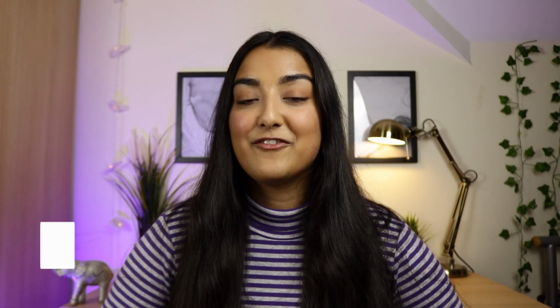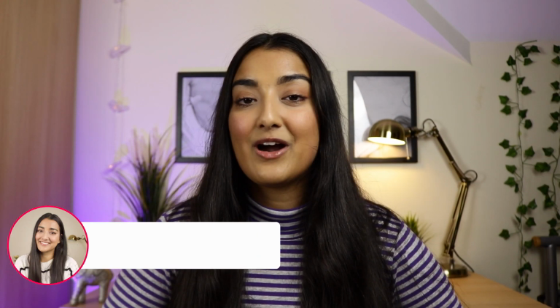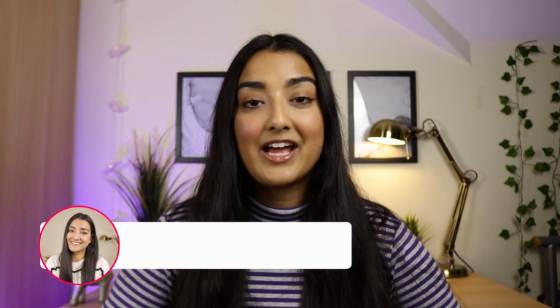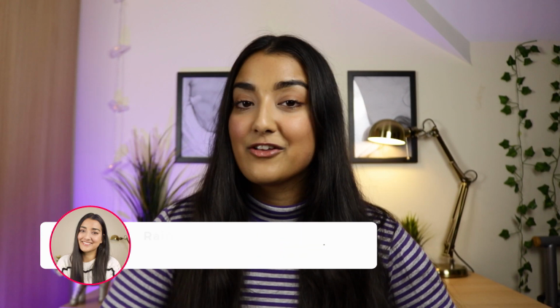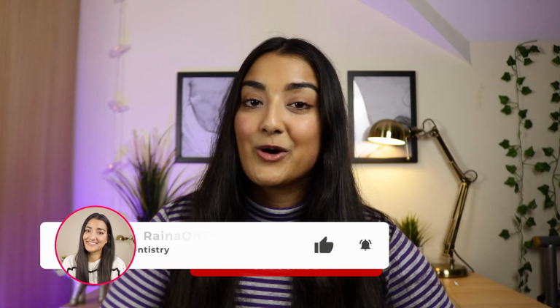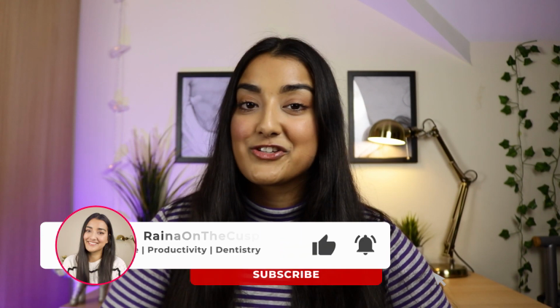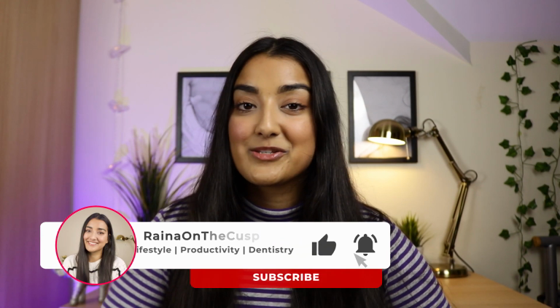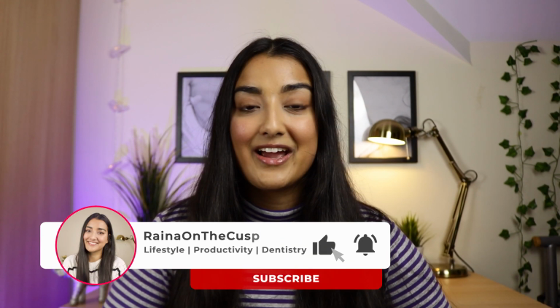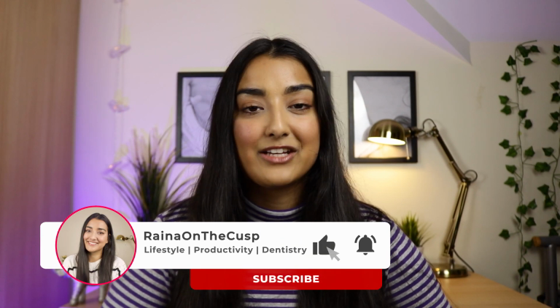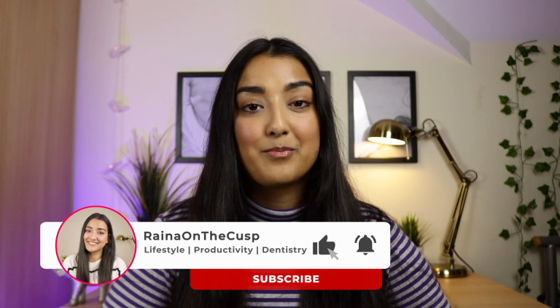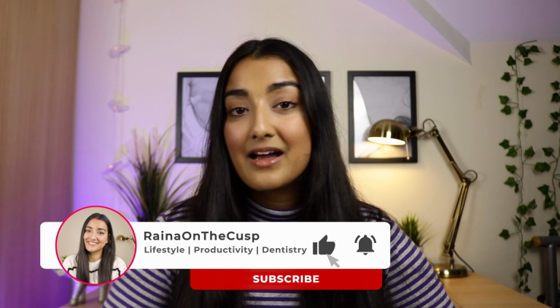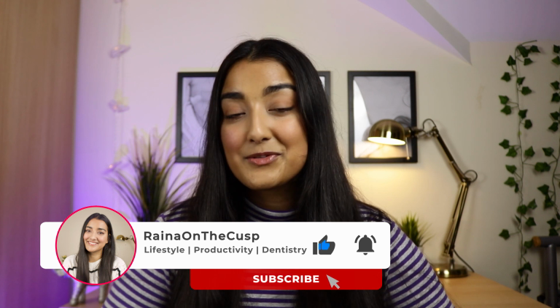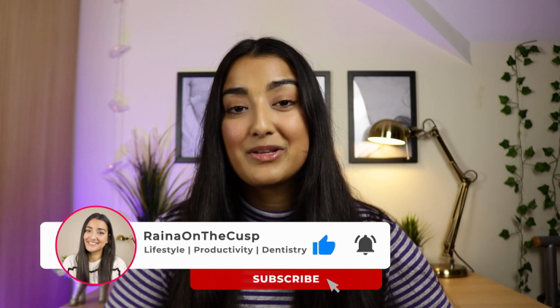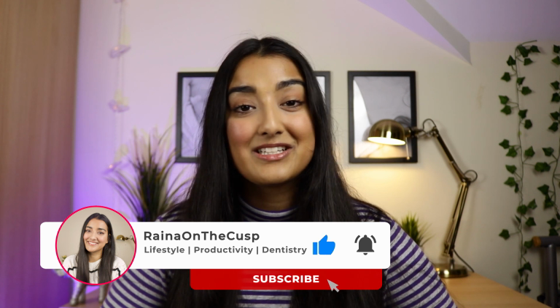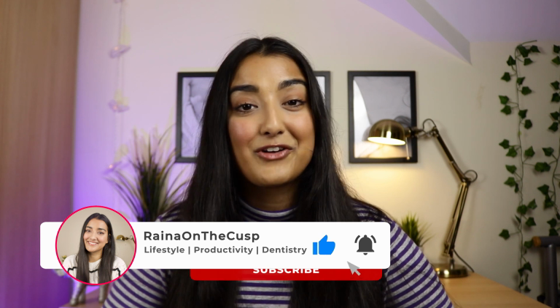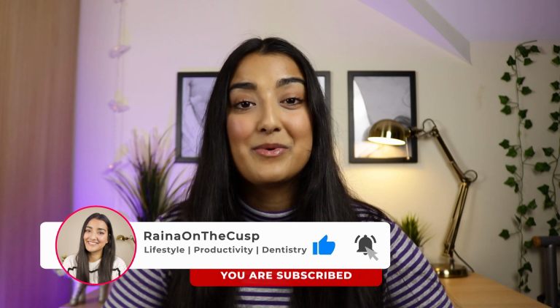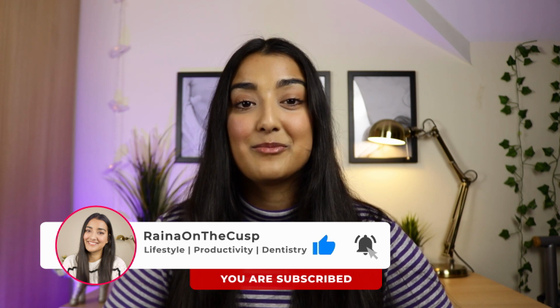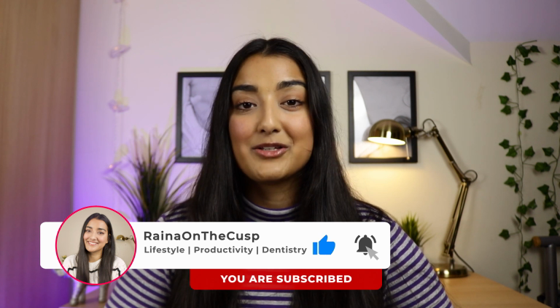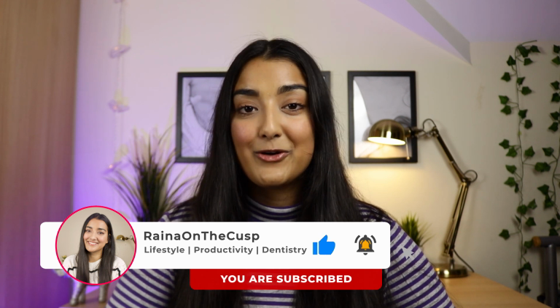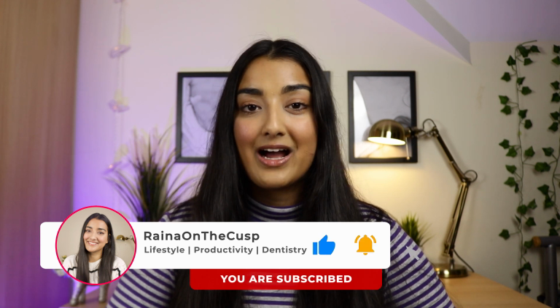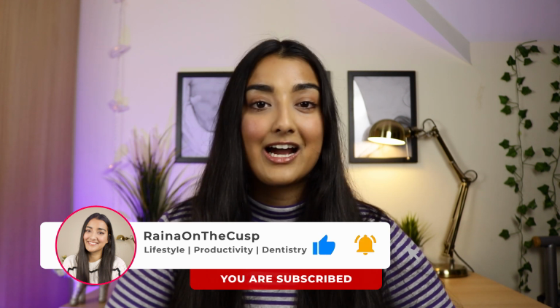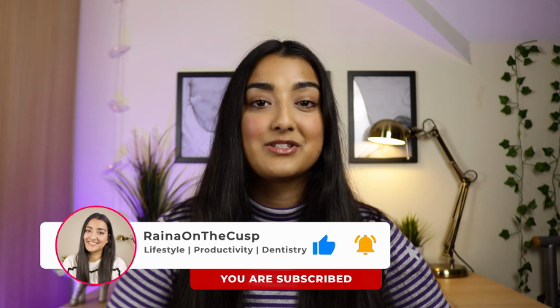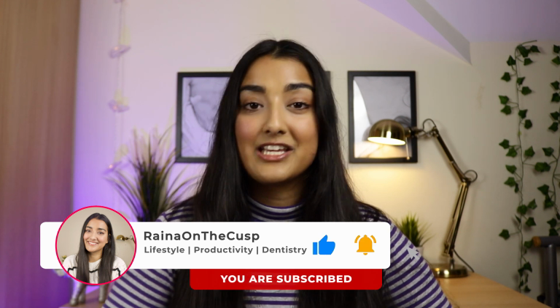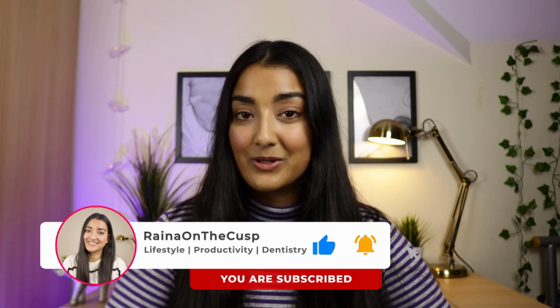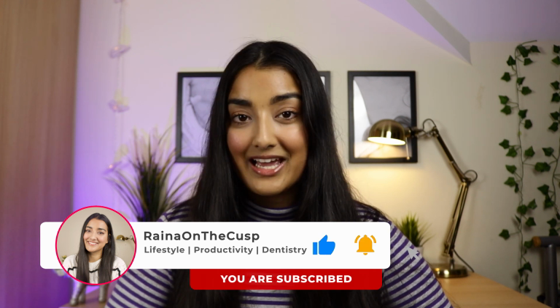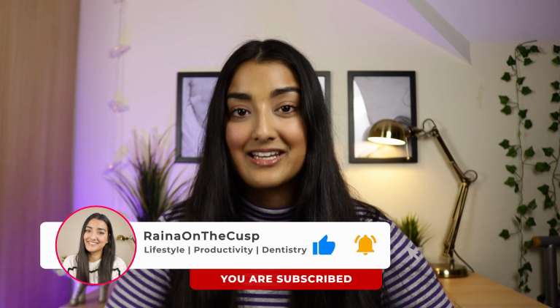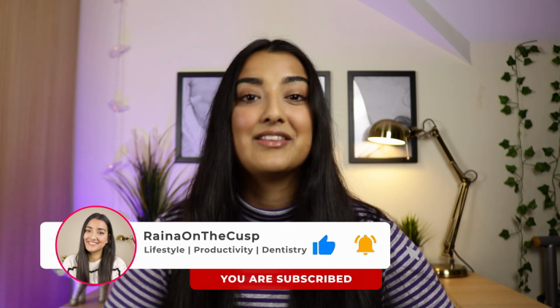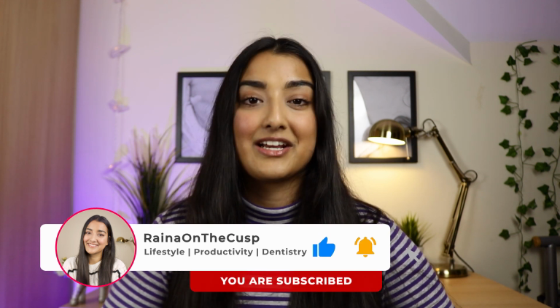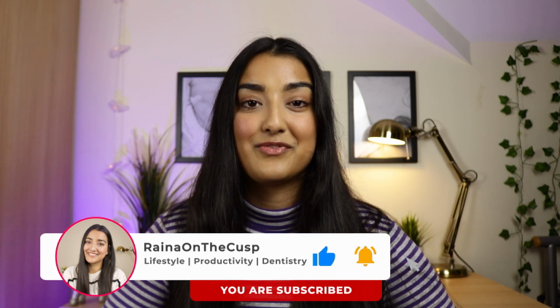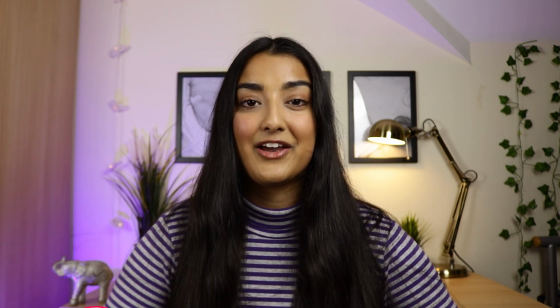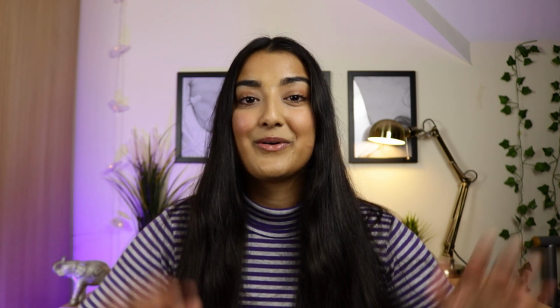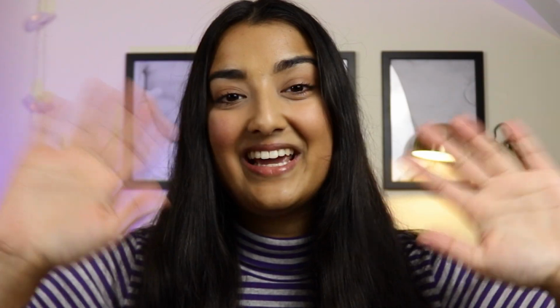If you have any other questions about A Level Maths, please leave a comment down below and I will see you all again in the next video. Bye!